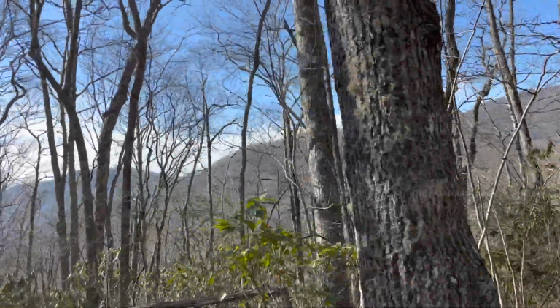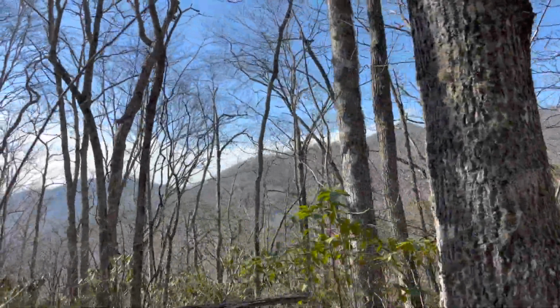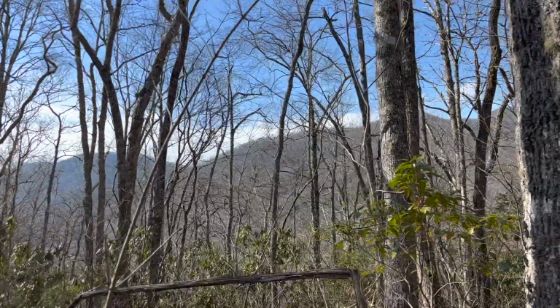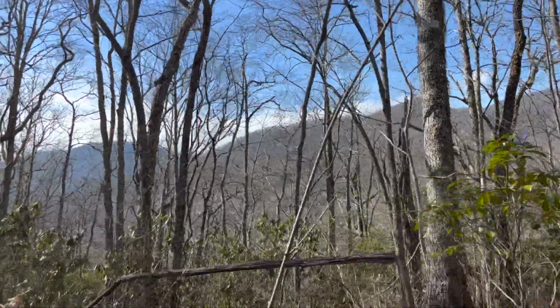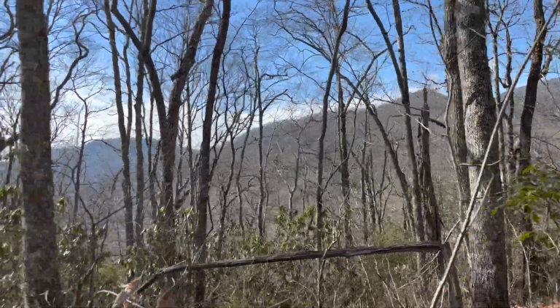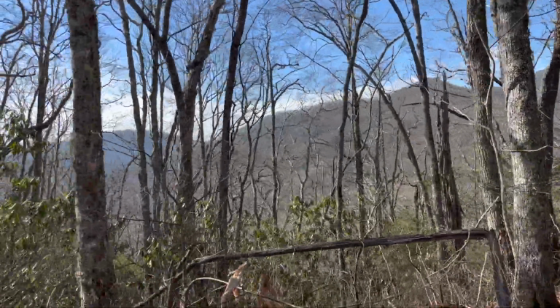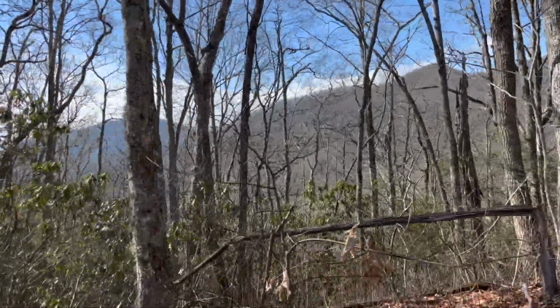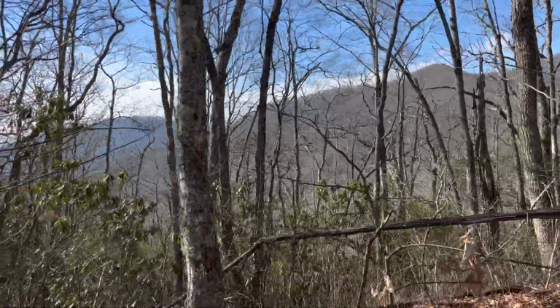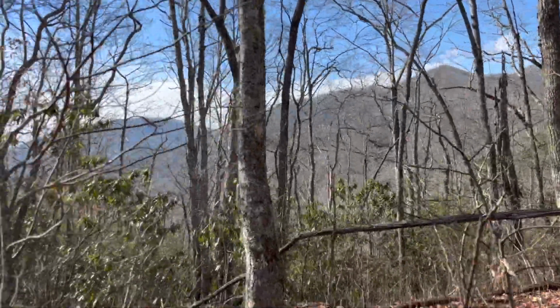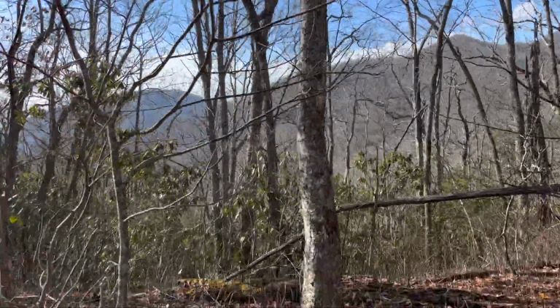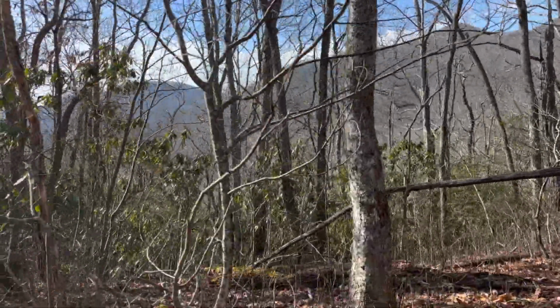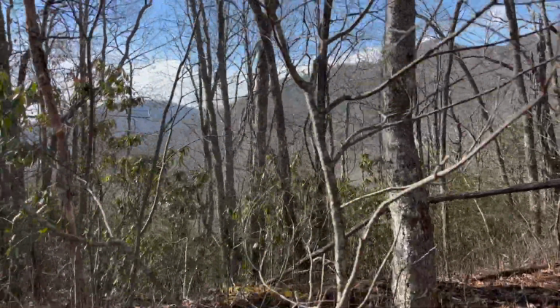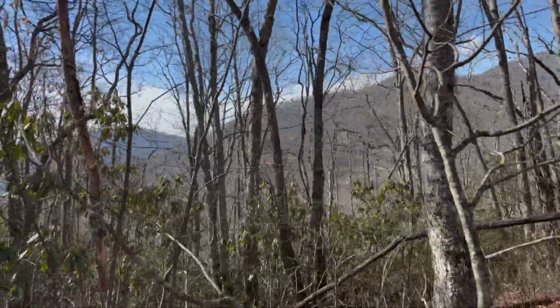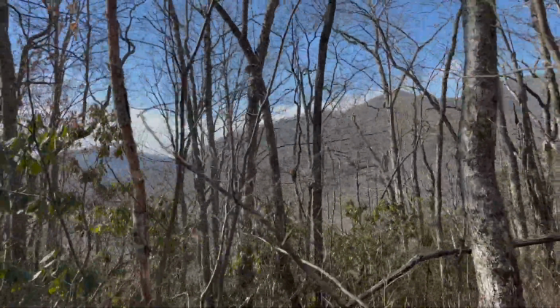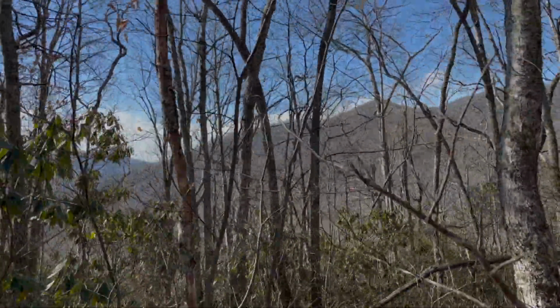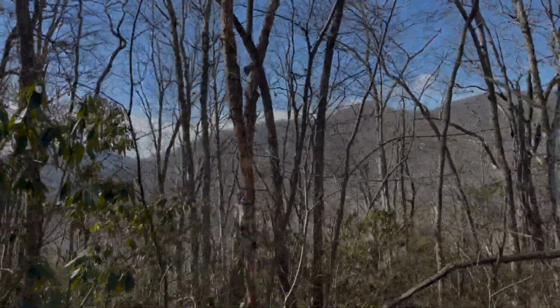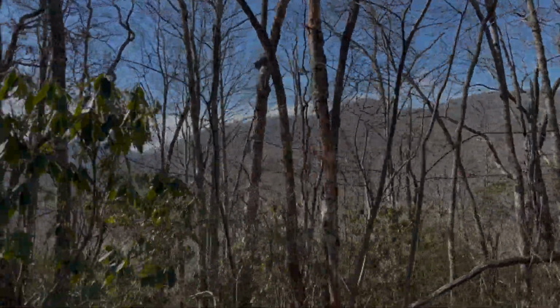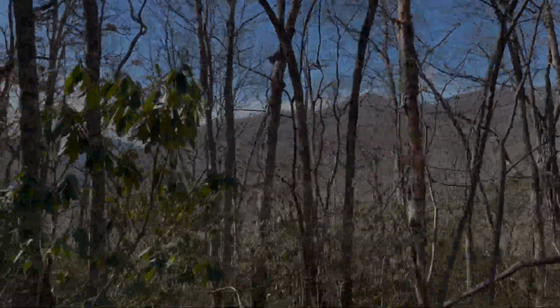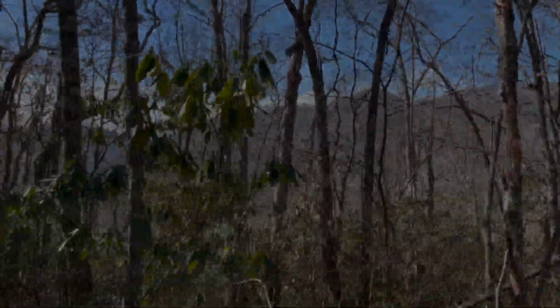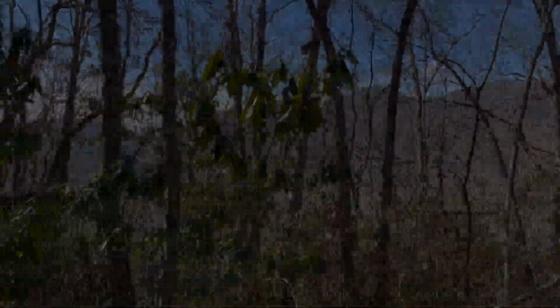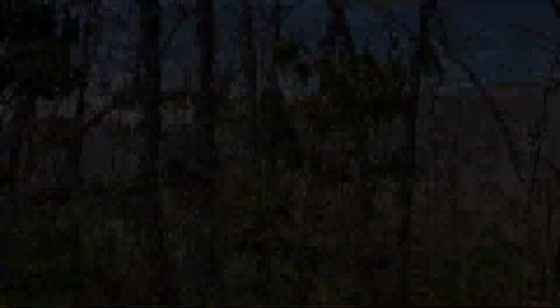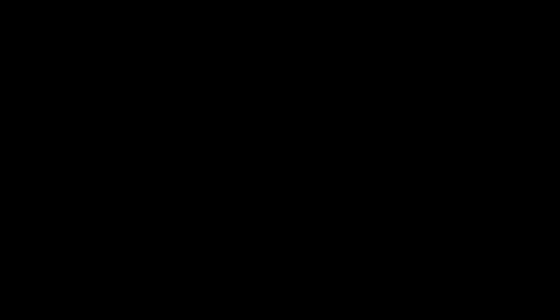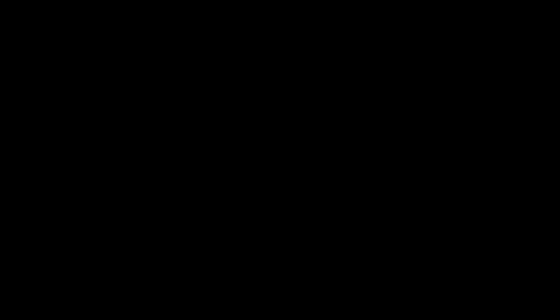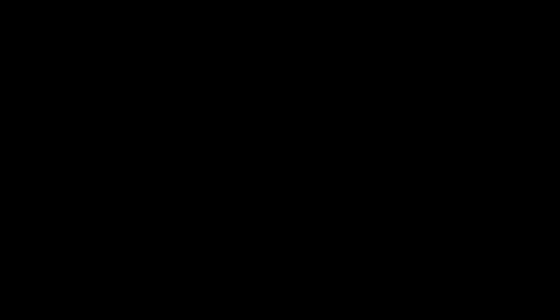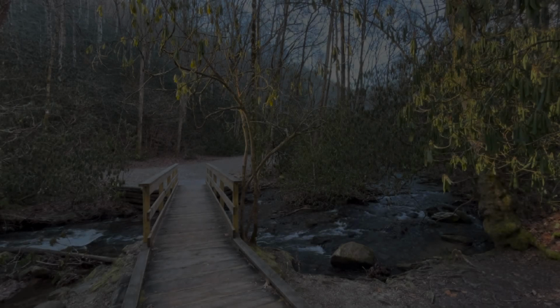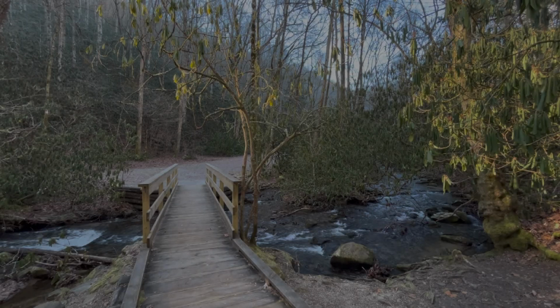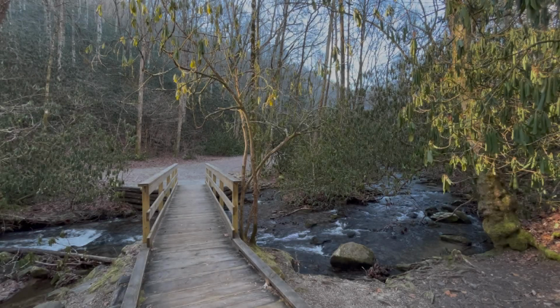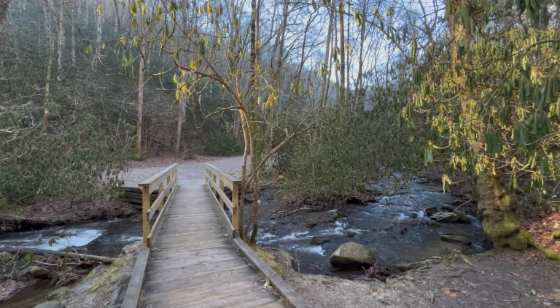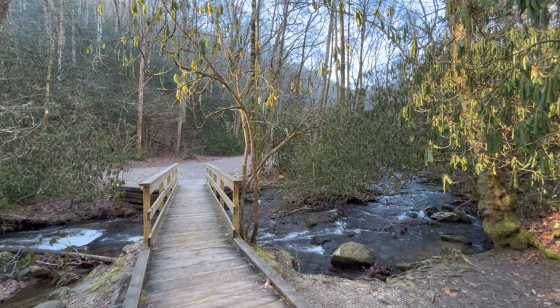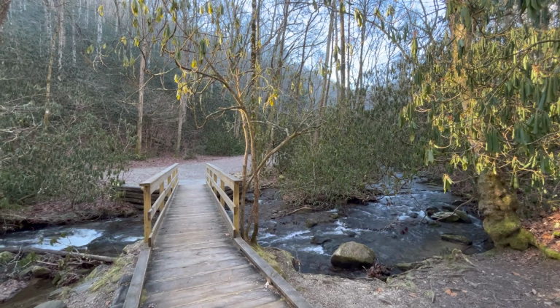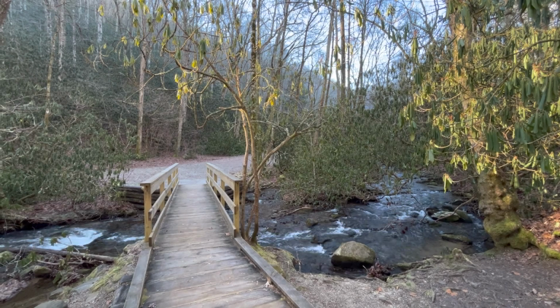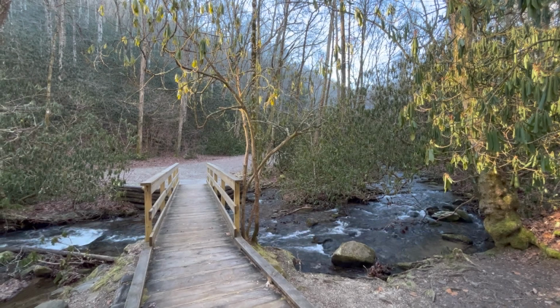Once known as the Redwood of the East due to its immense size and height, the American chestnut today remains a fragment of its former self.